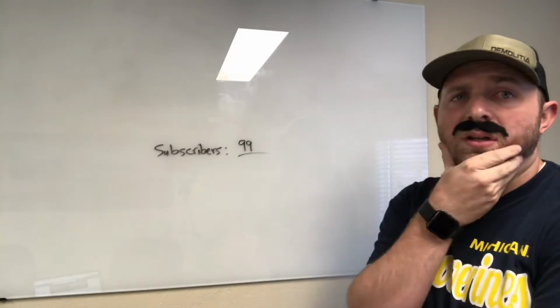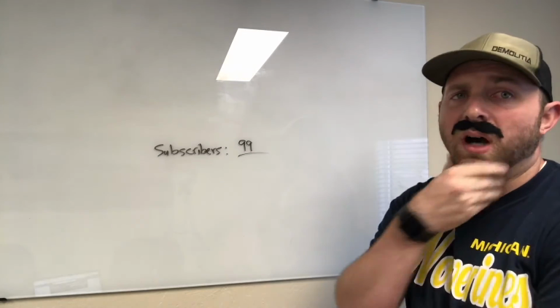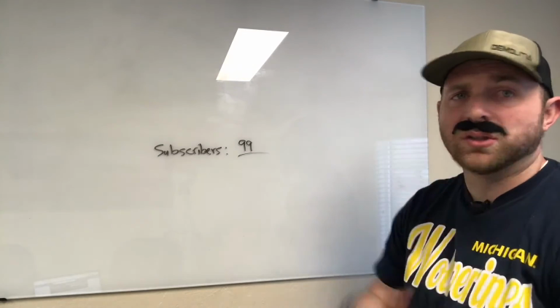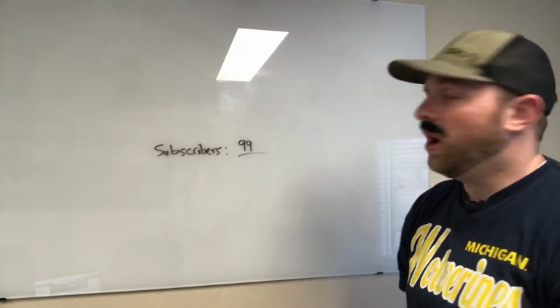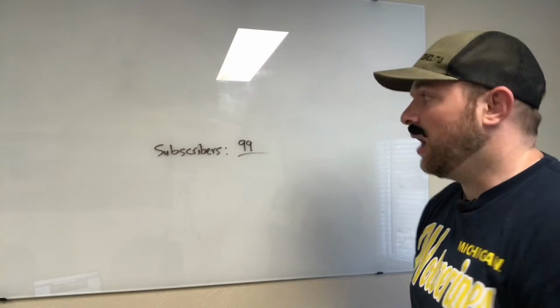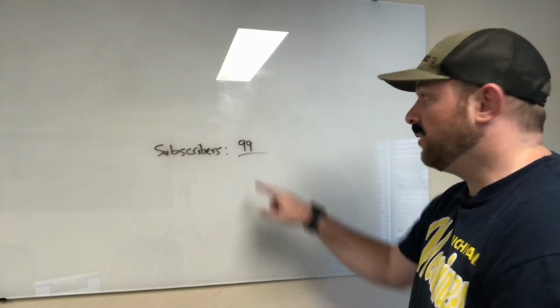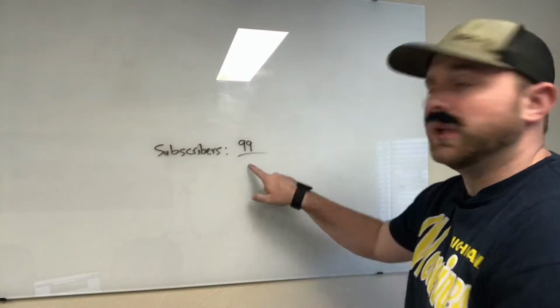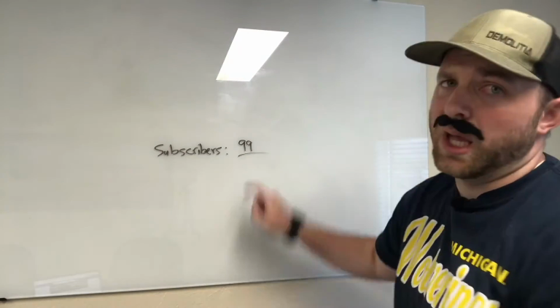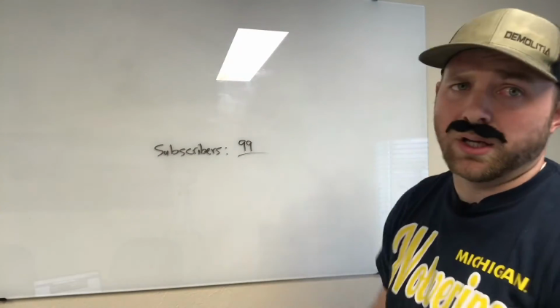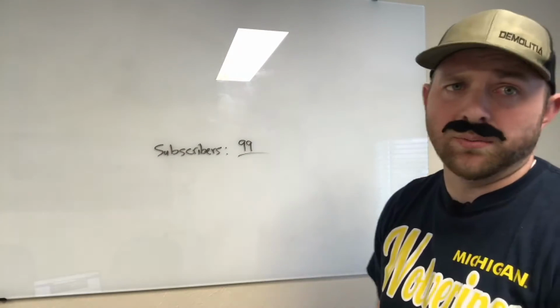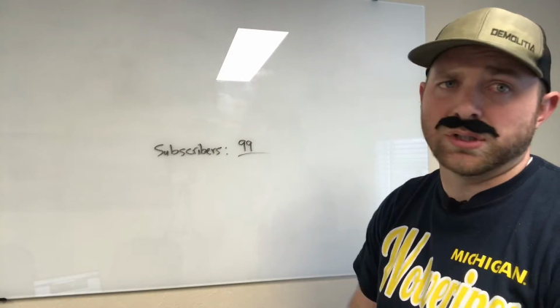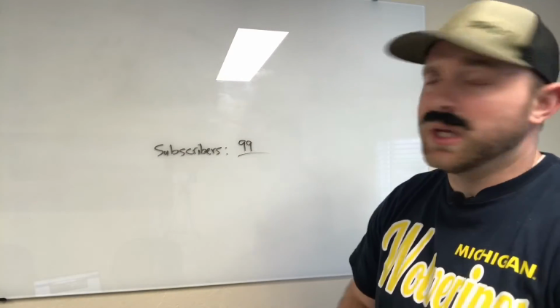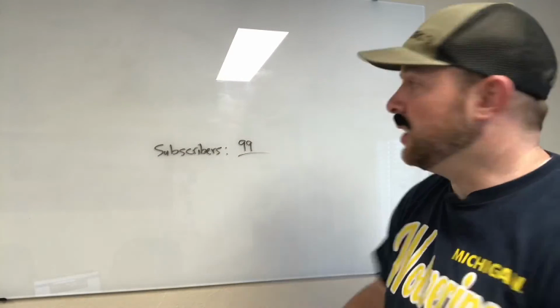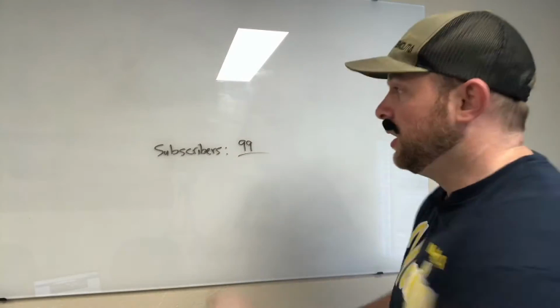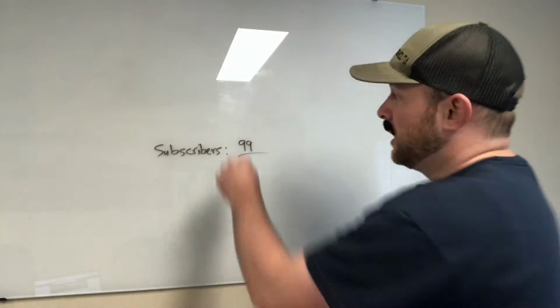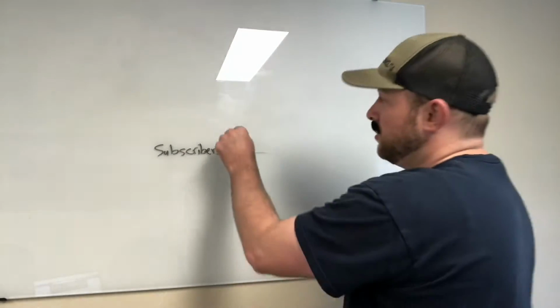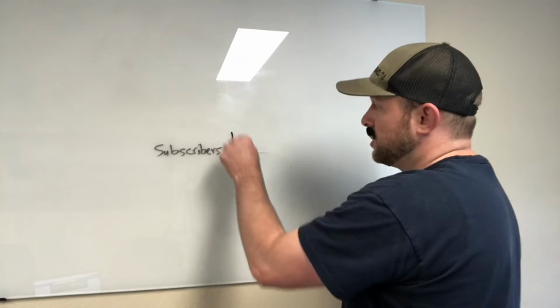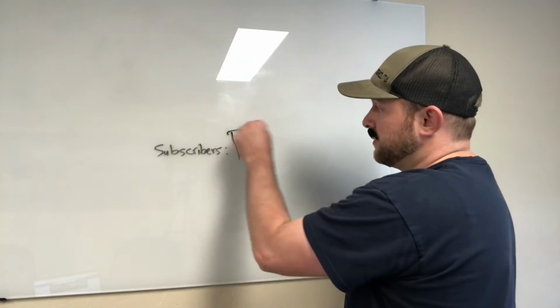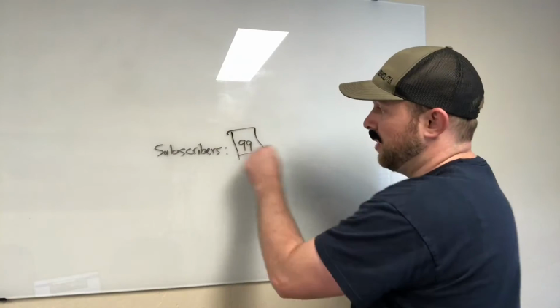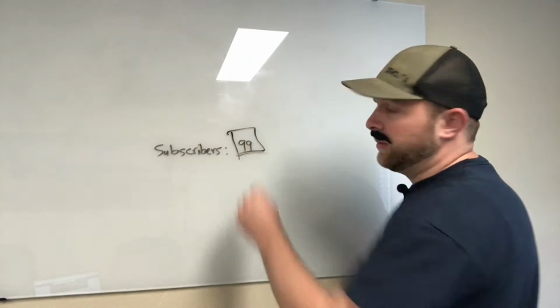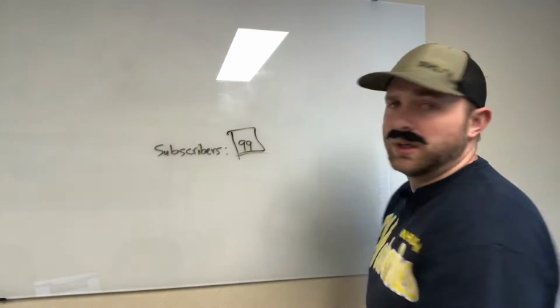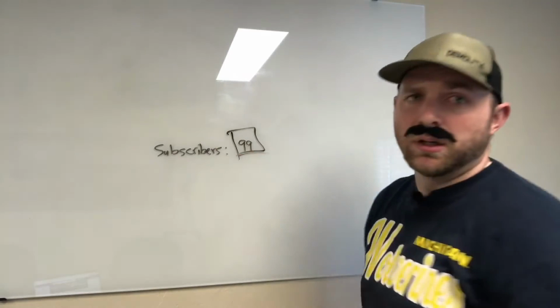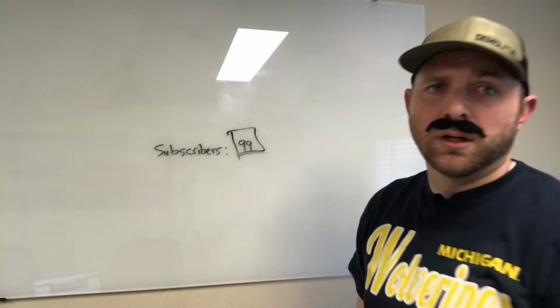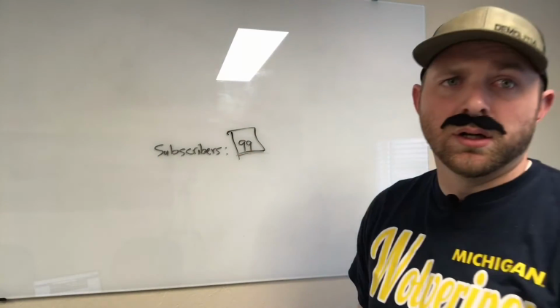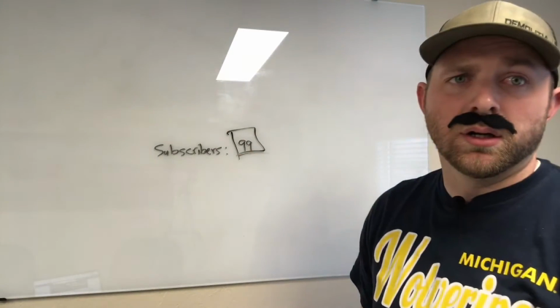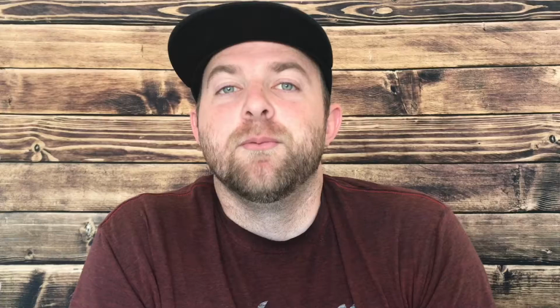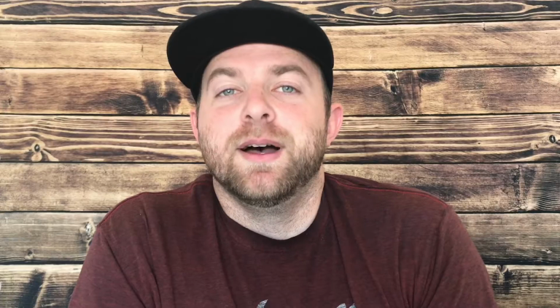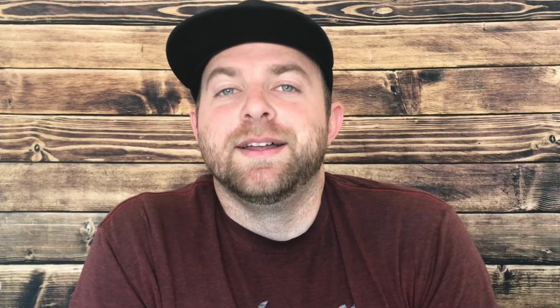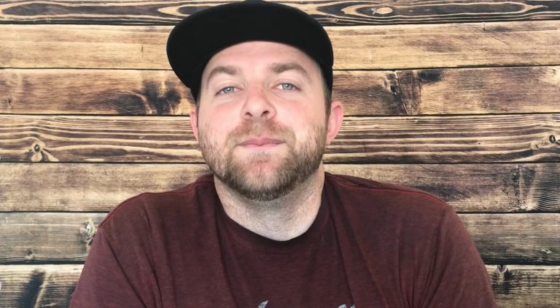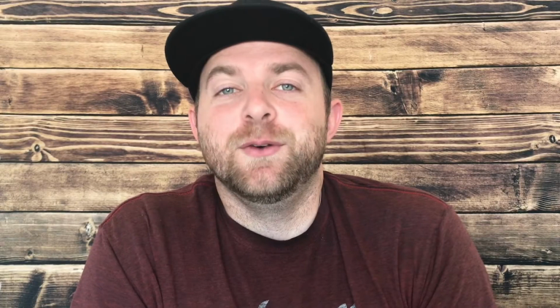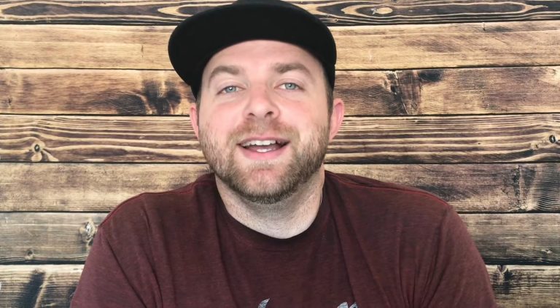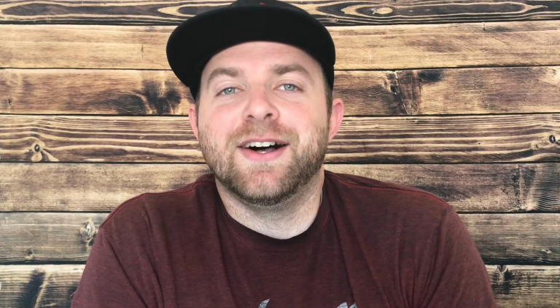Guys, I really hate odd numbers. Can you just subscribe?